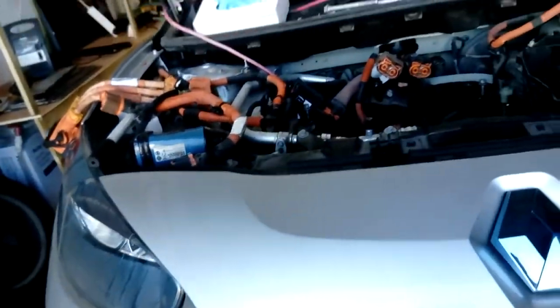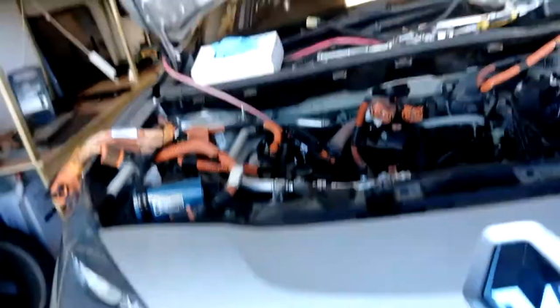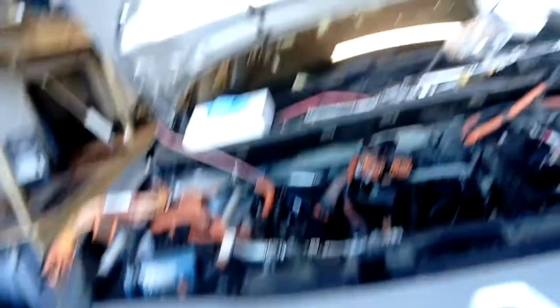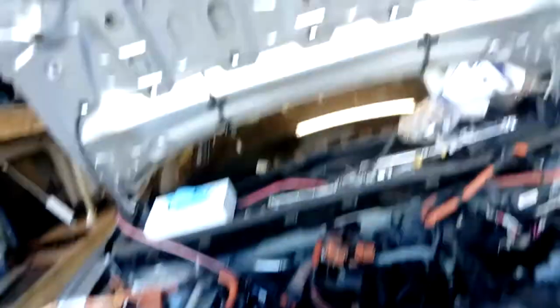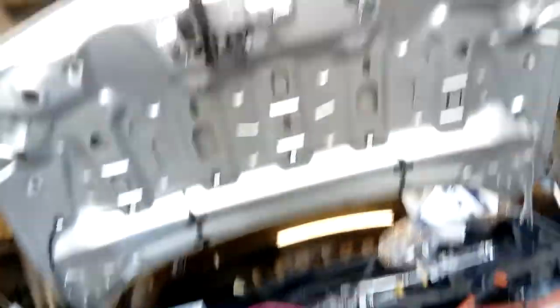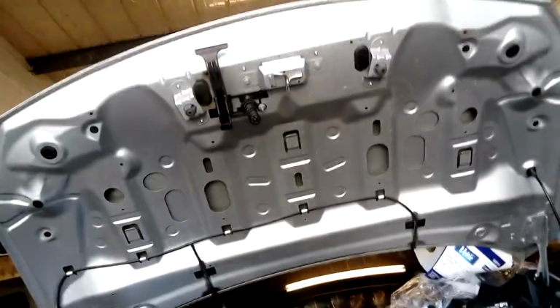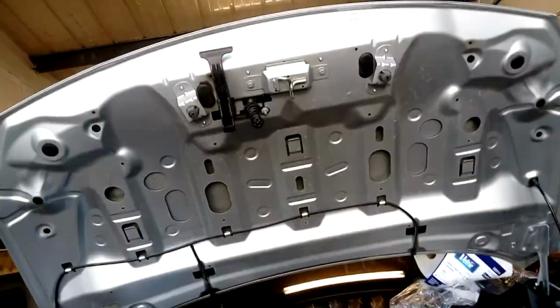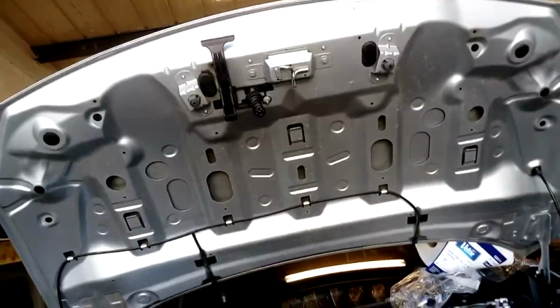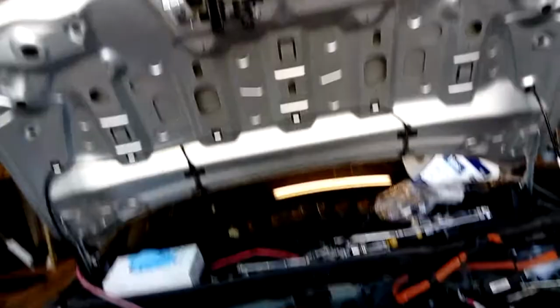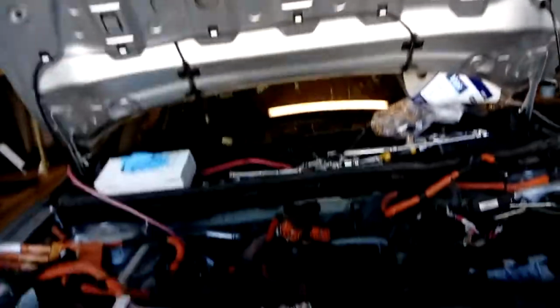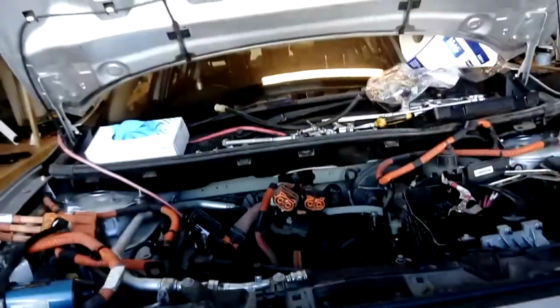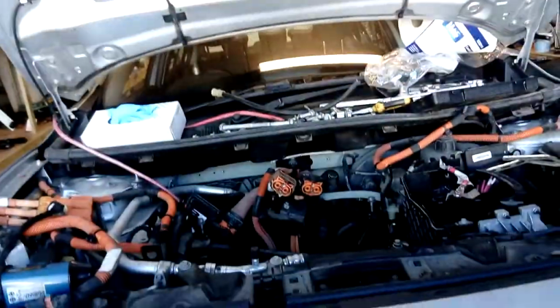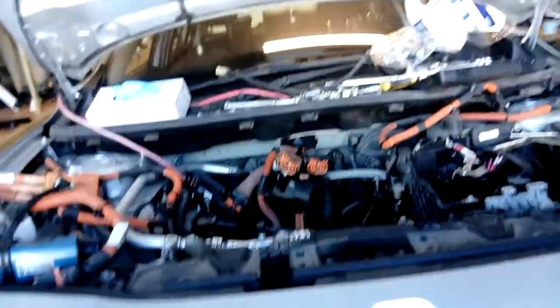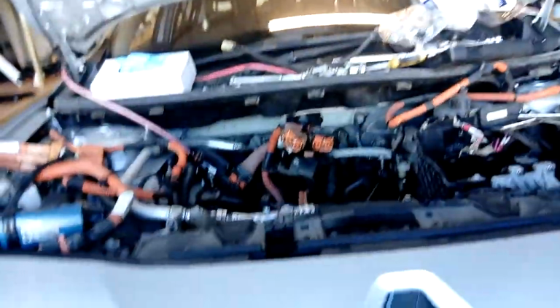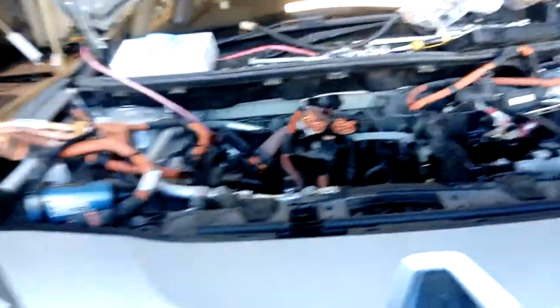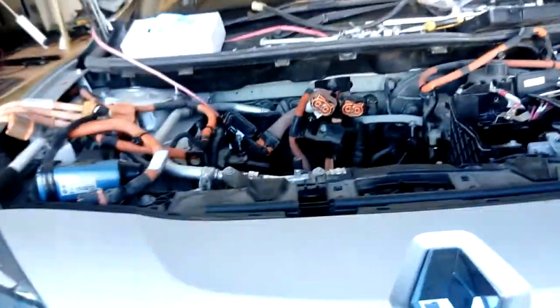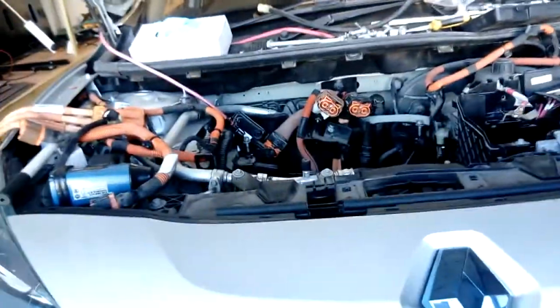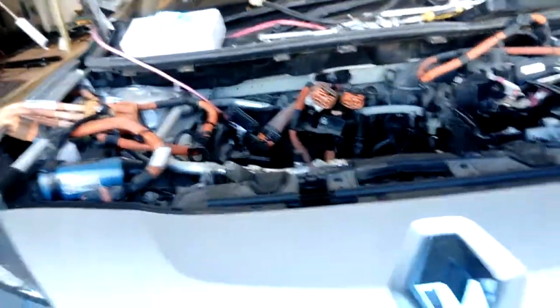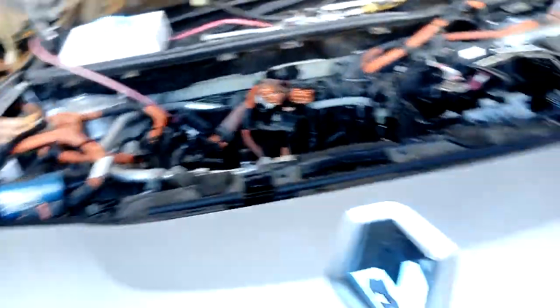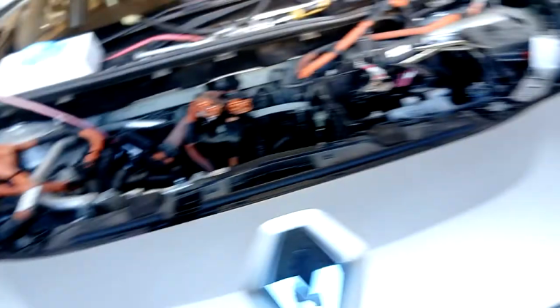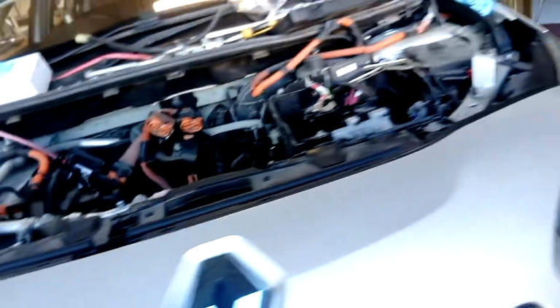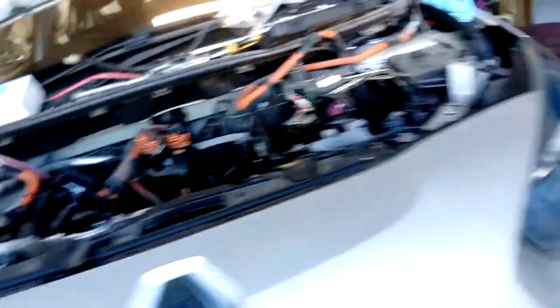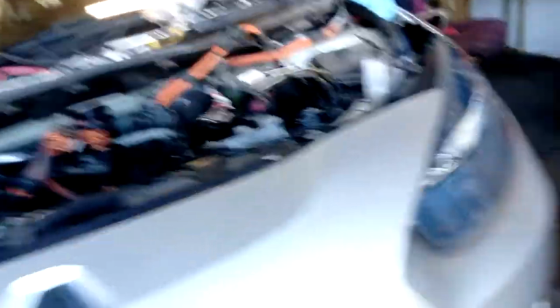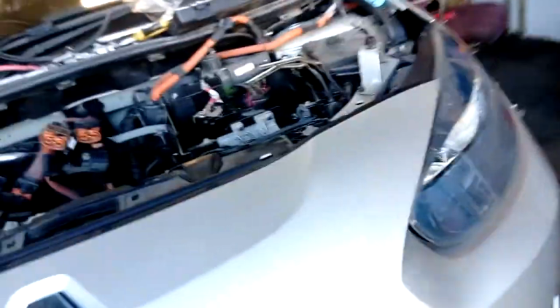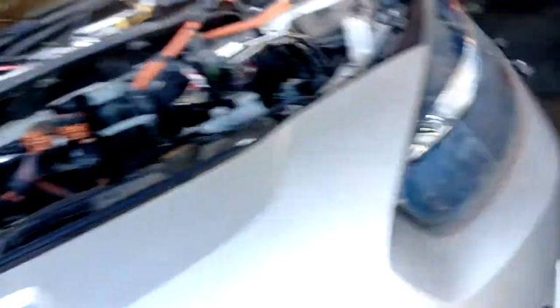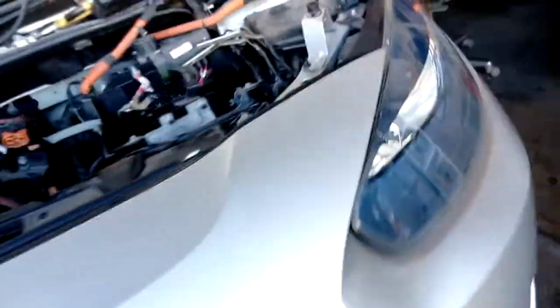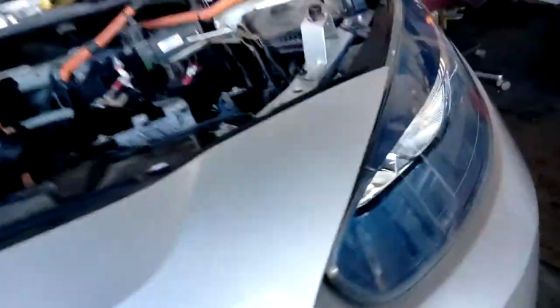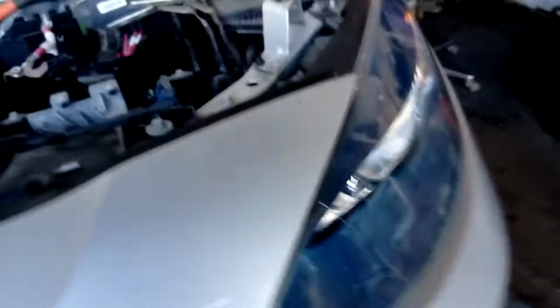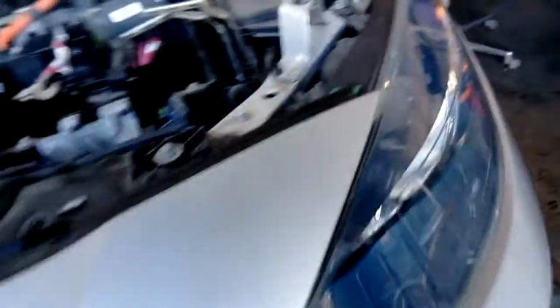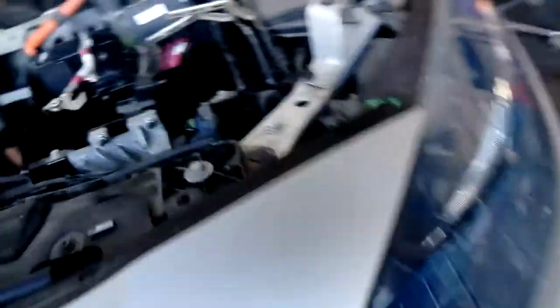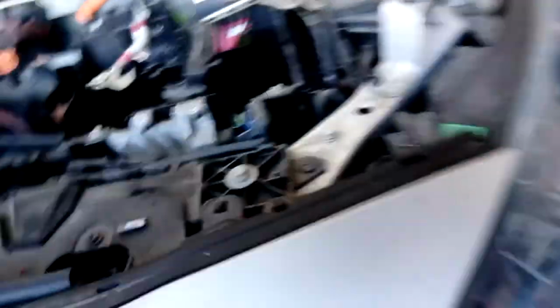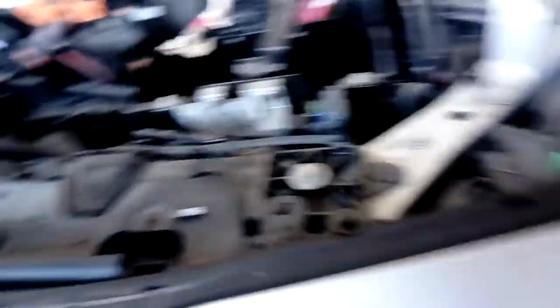With a bit of luck it should all go back together. It'll never work again - huh!